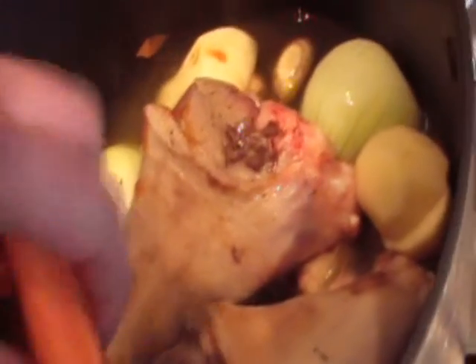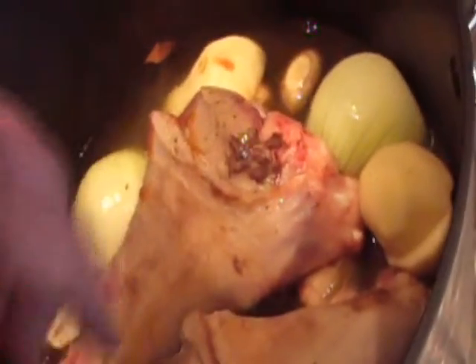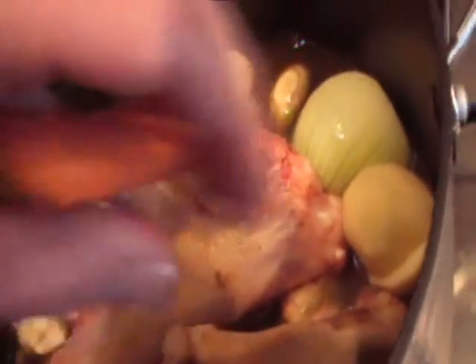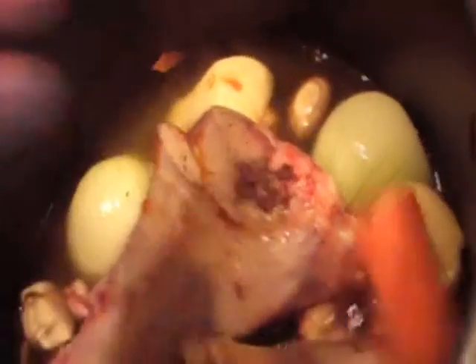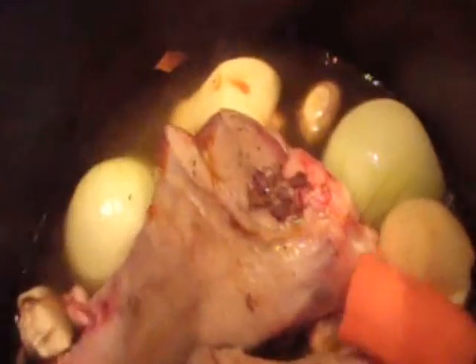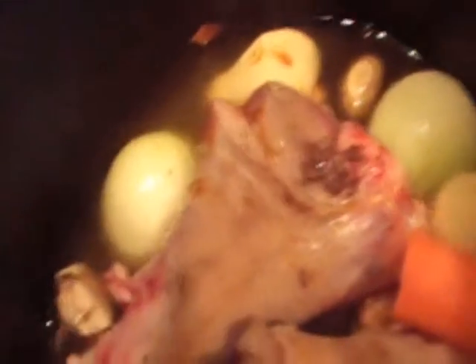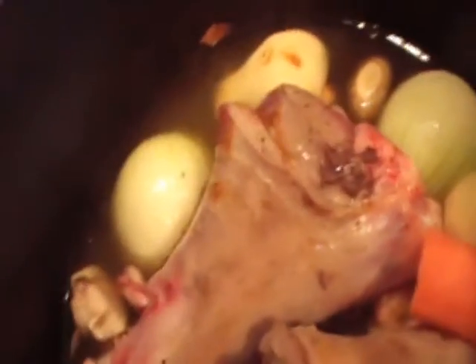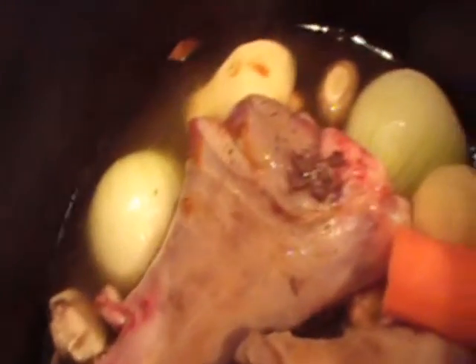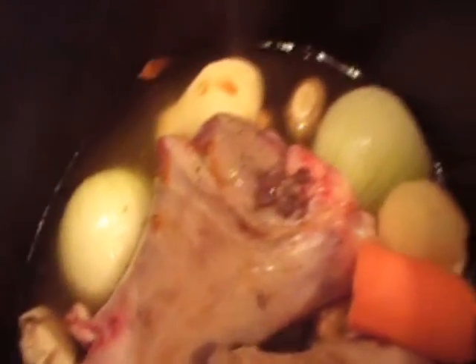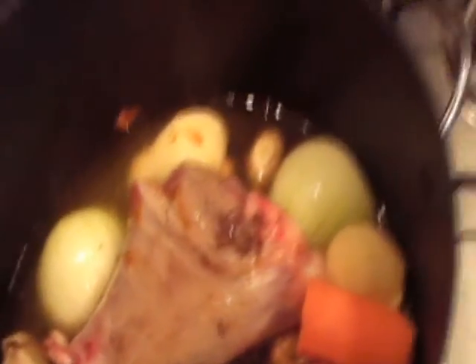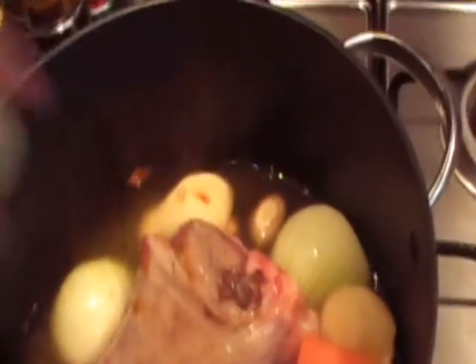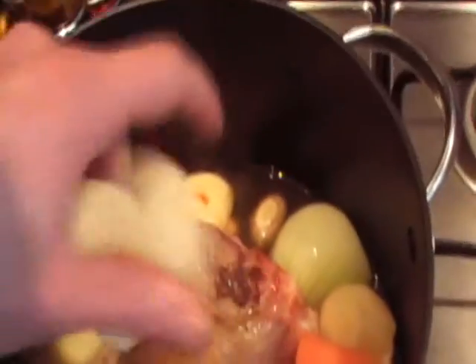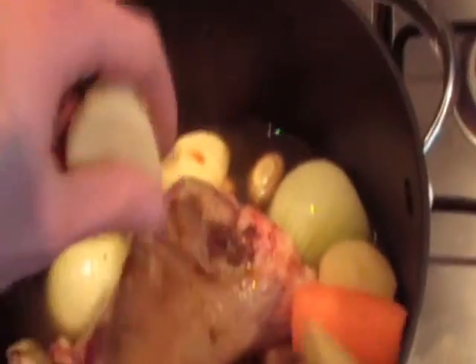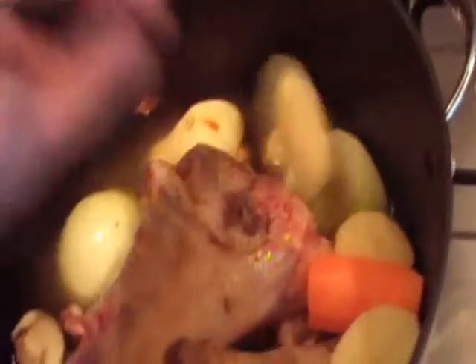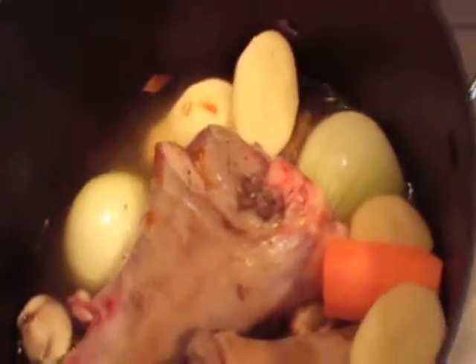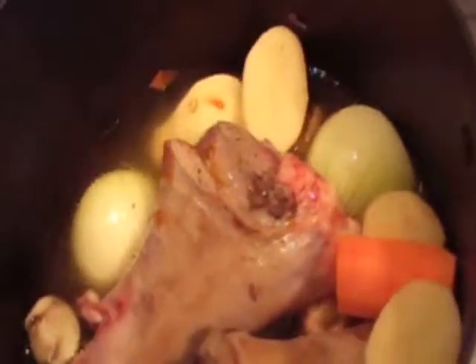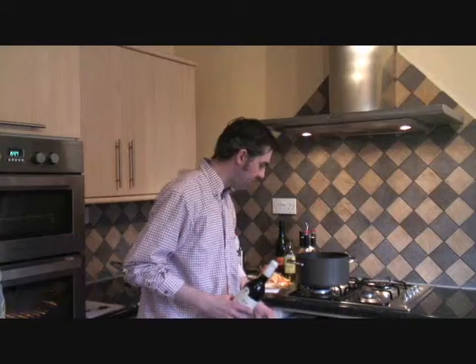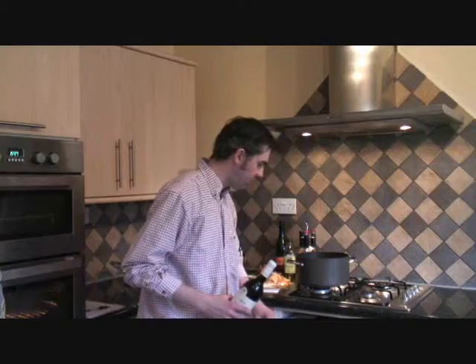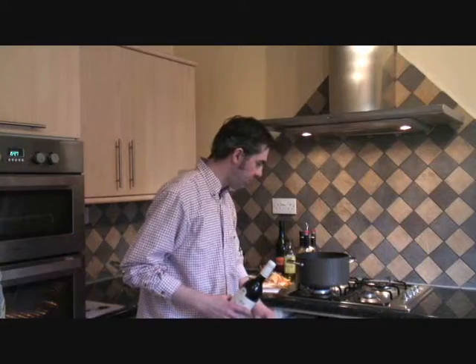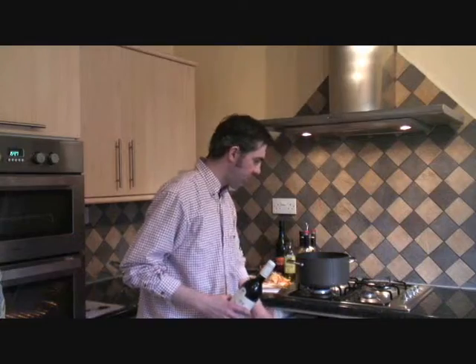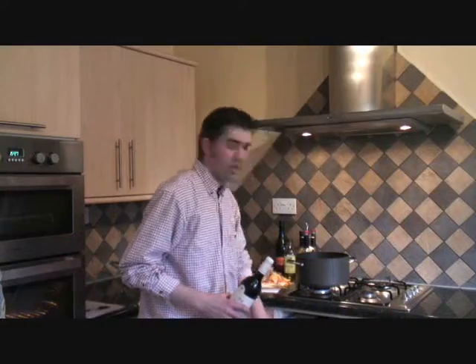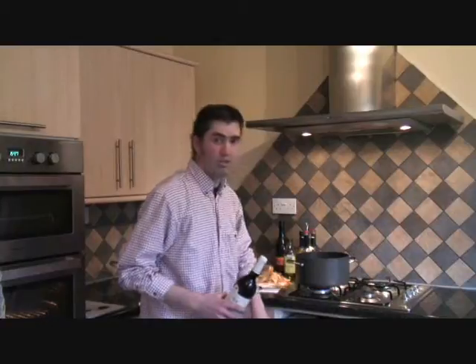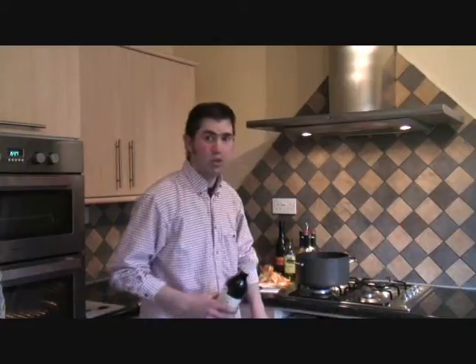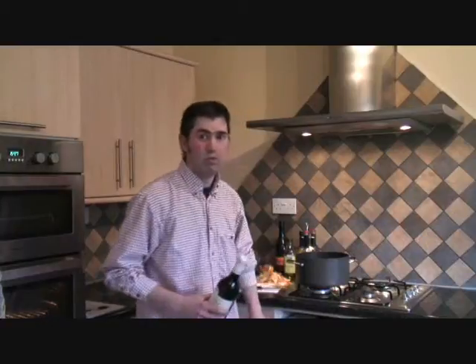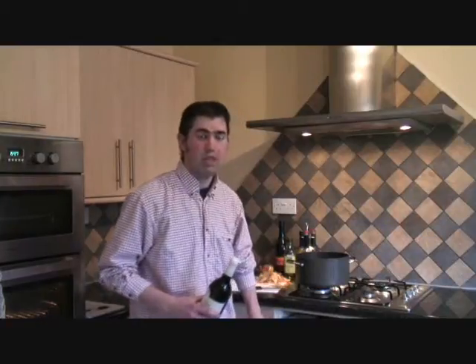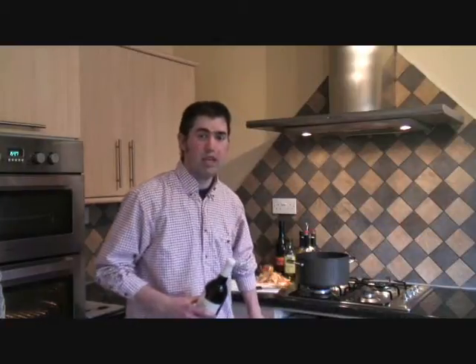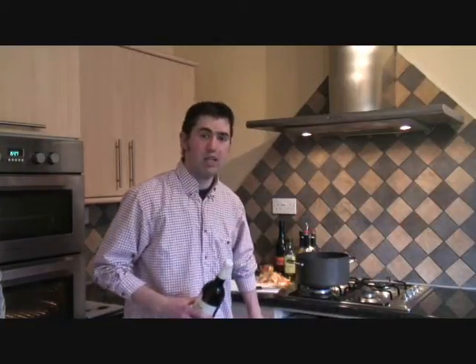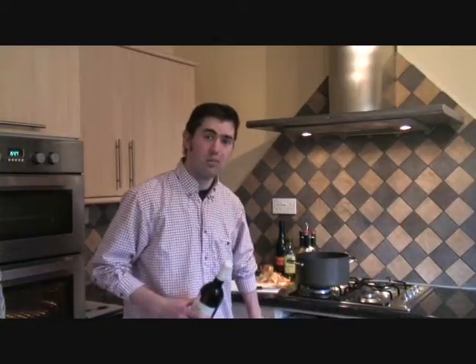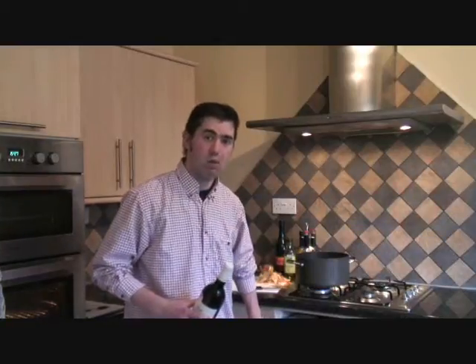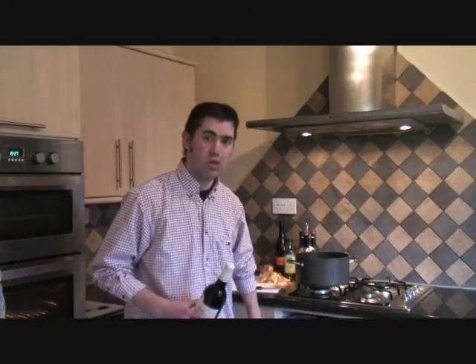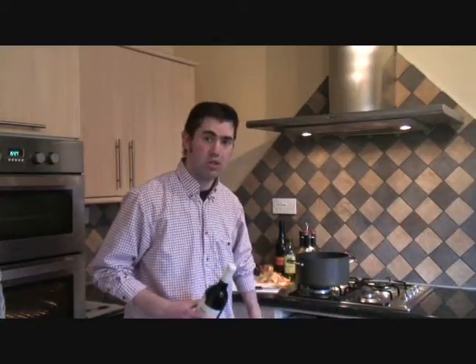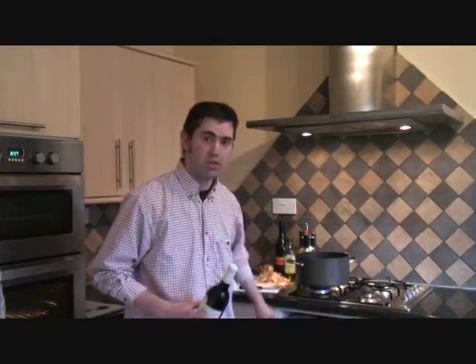I've just added the stock, and because I'm lazy, I'm going to add the potatoes and carrots now. And of course, we need to add some red wine to this.